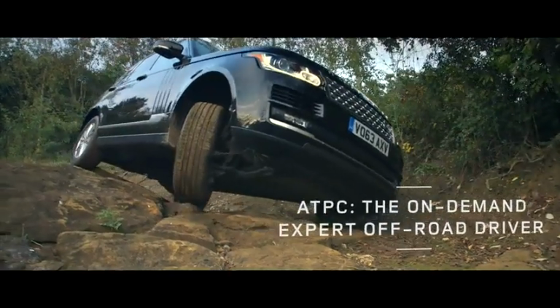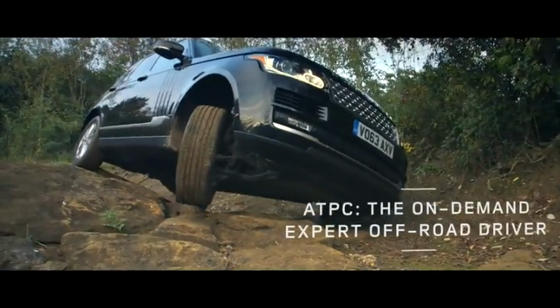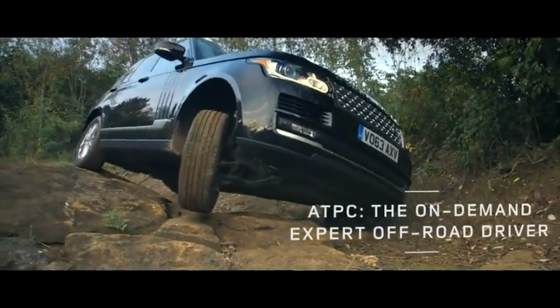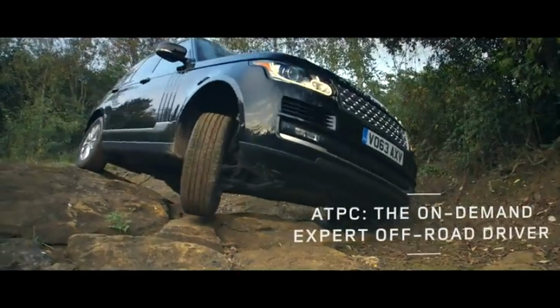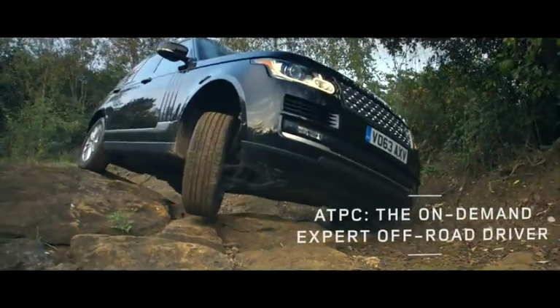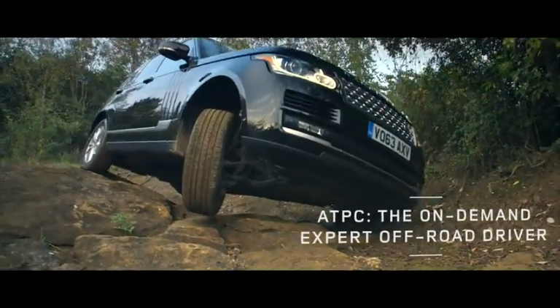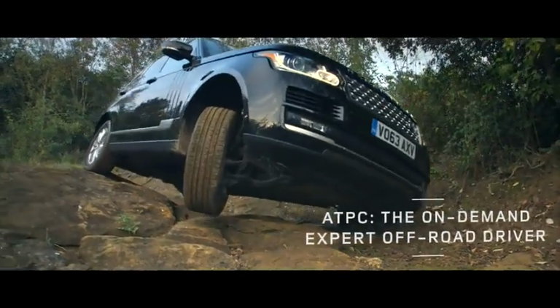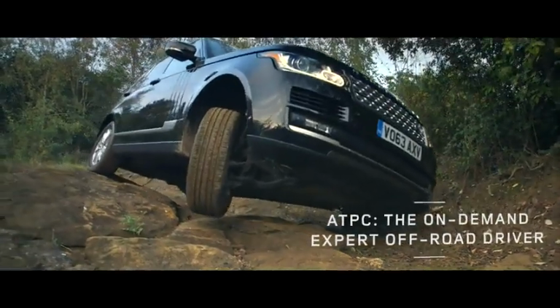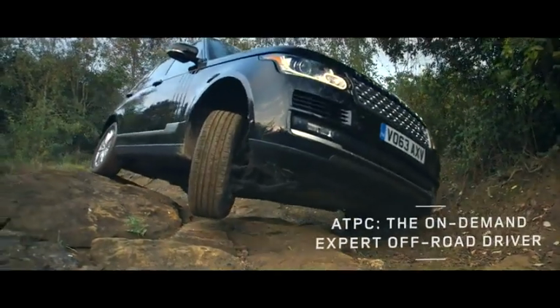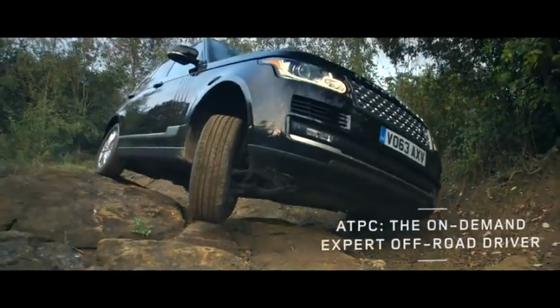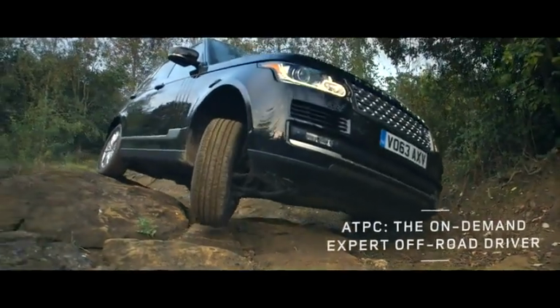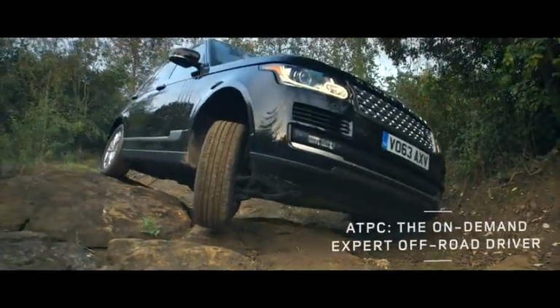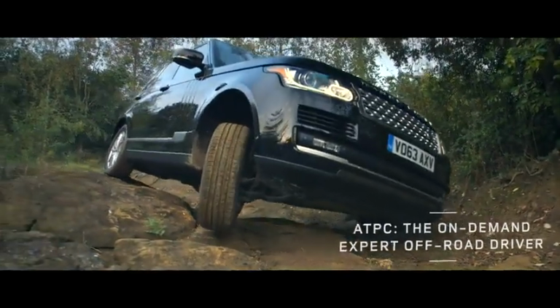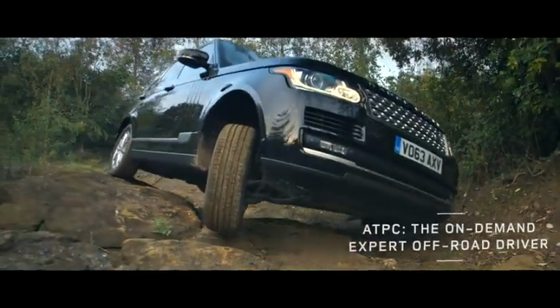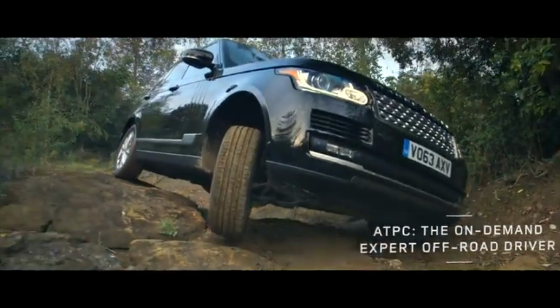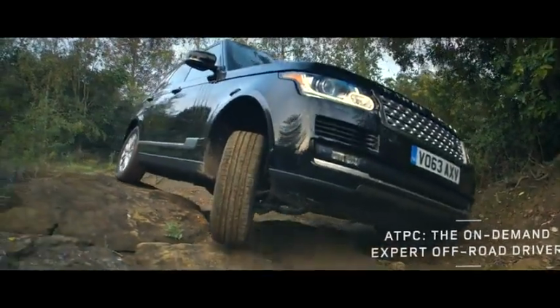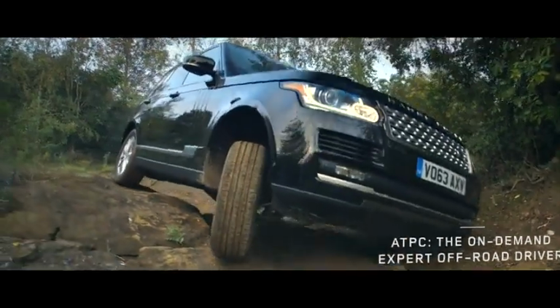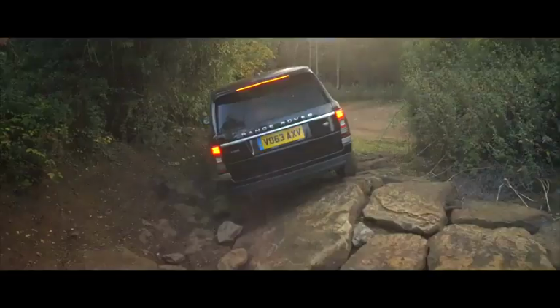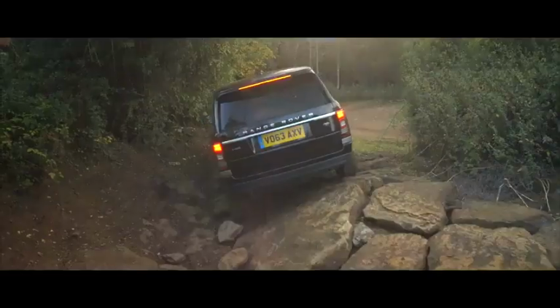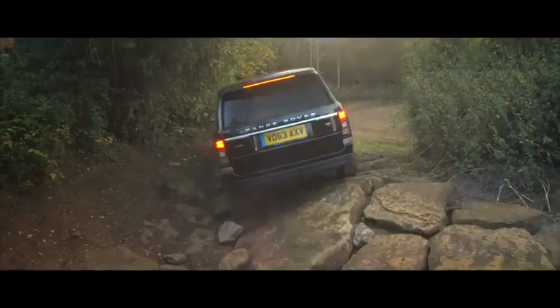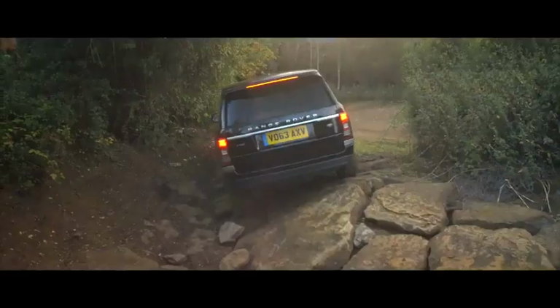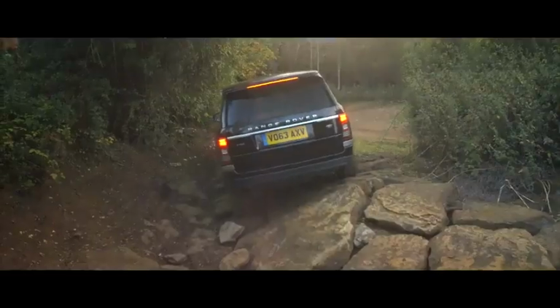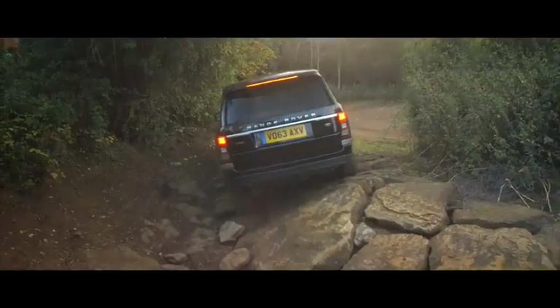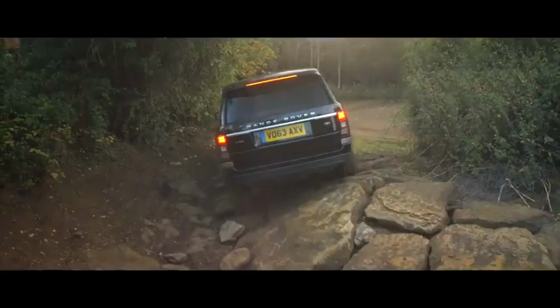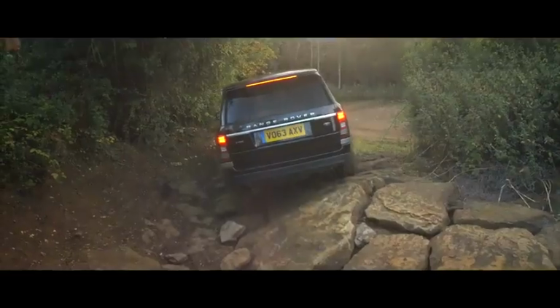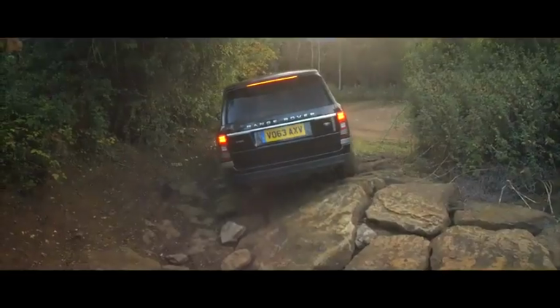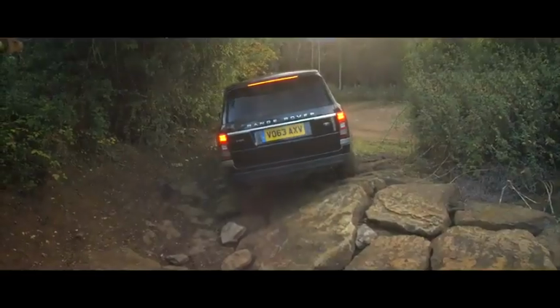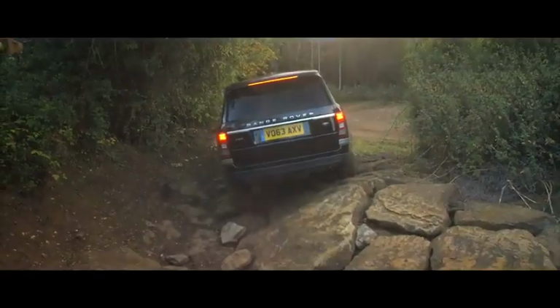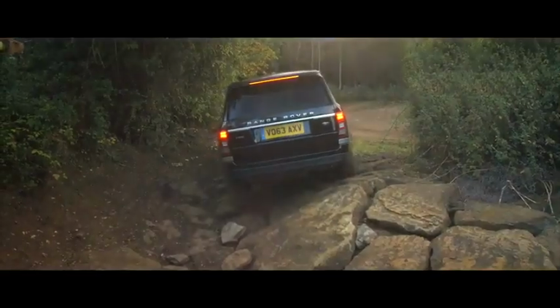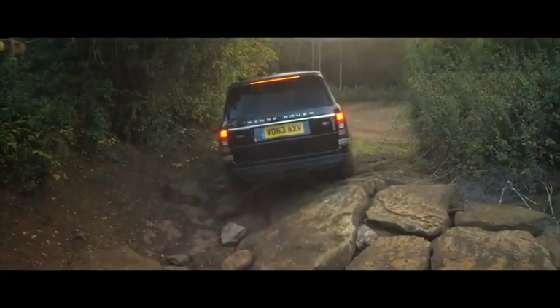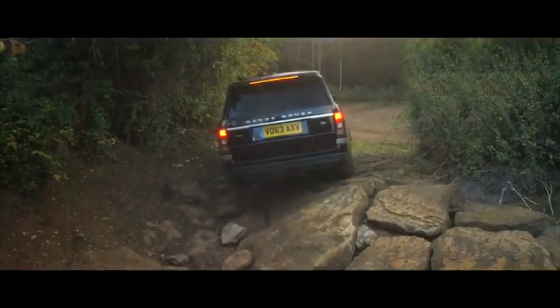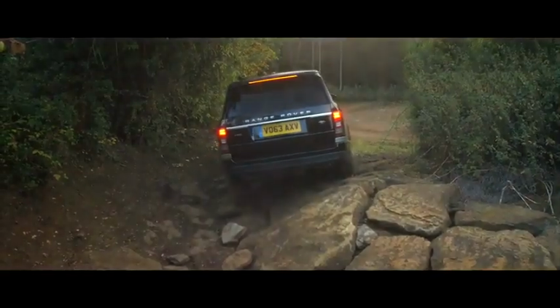All-Terrain Progress Control, enhancing Land Rover's class-leading capability.